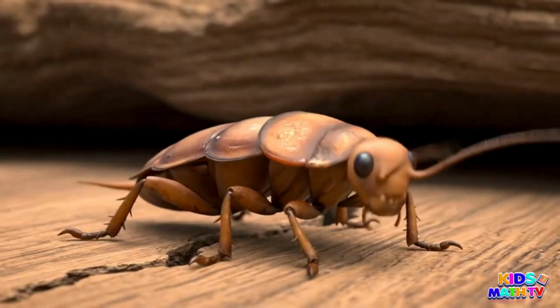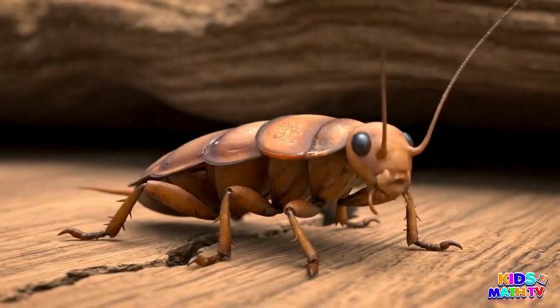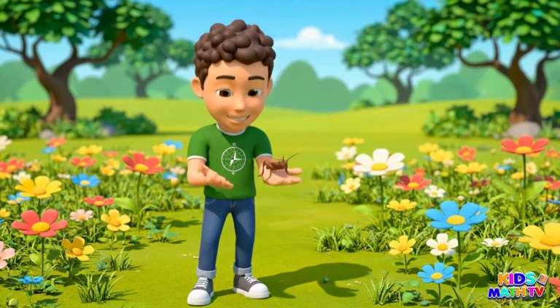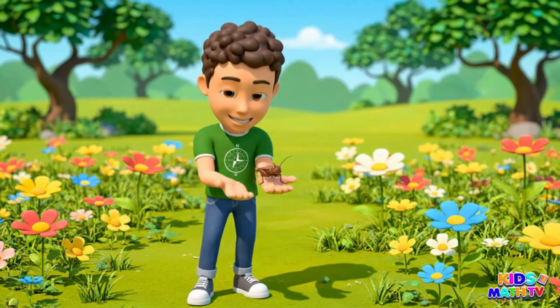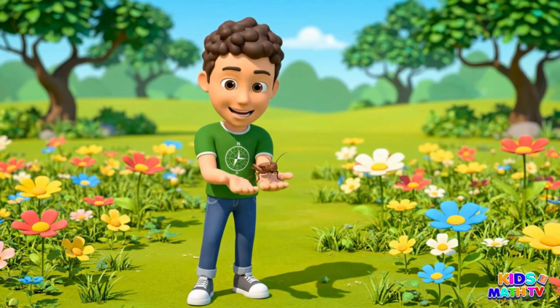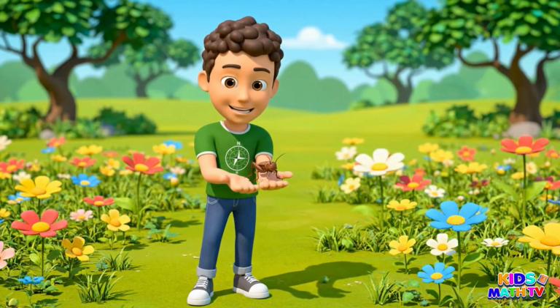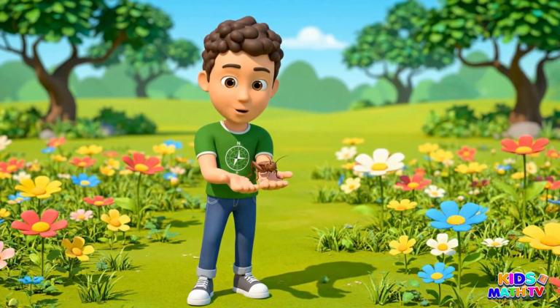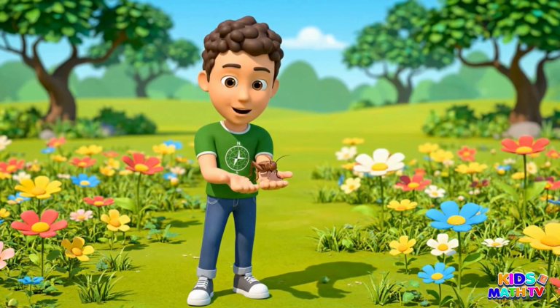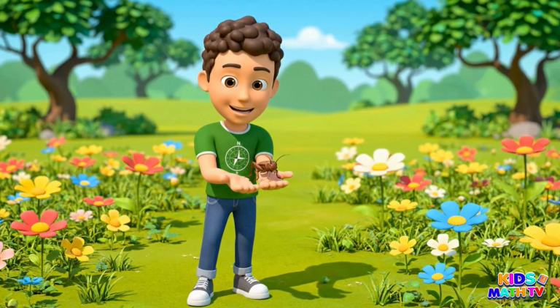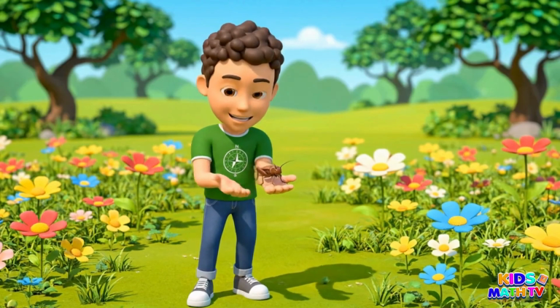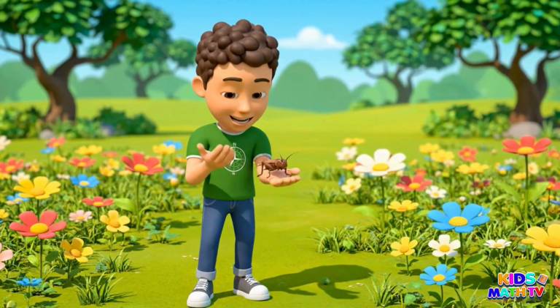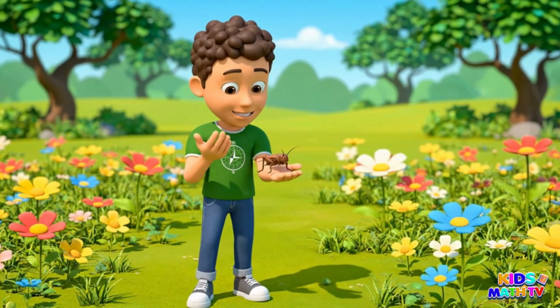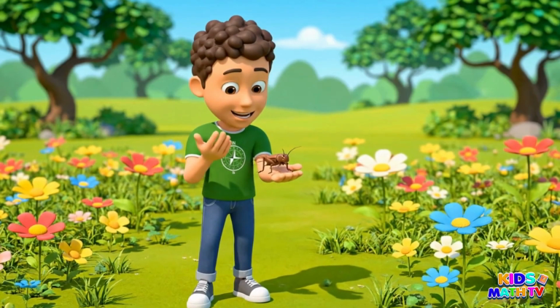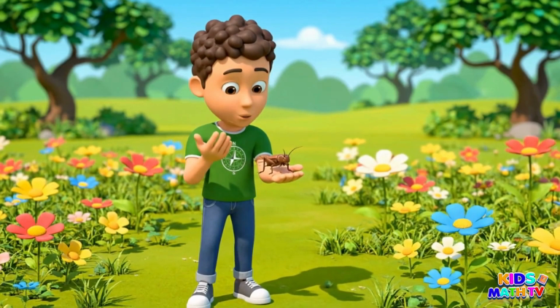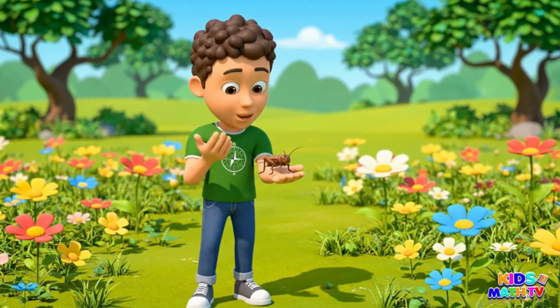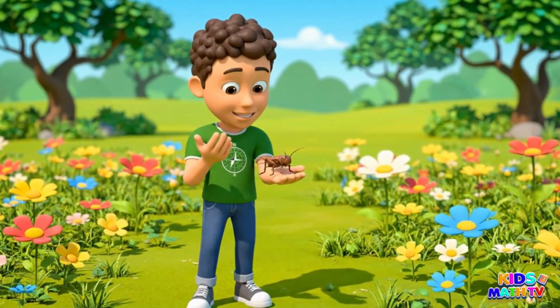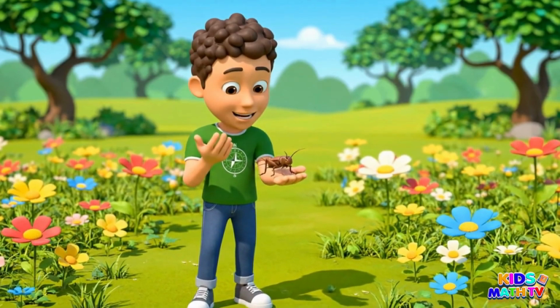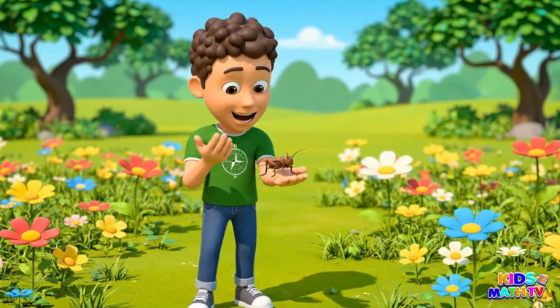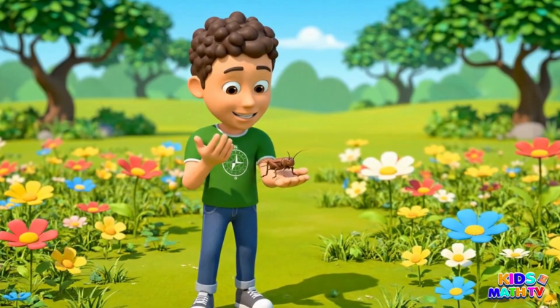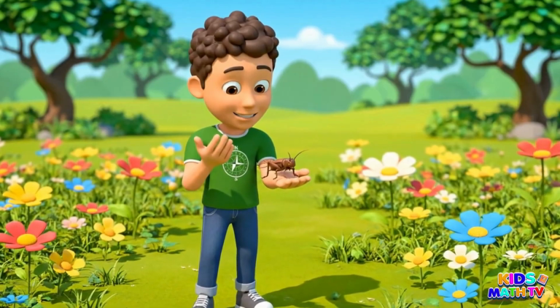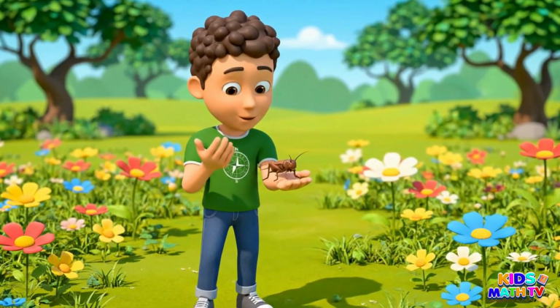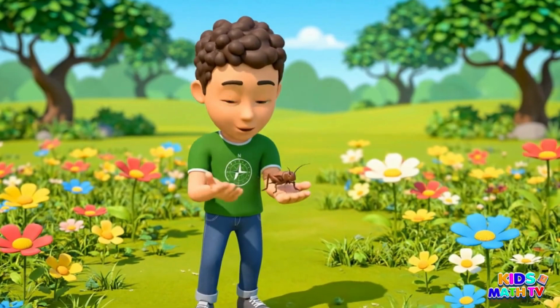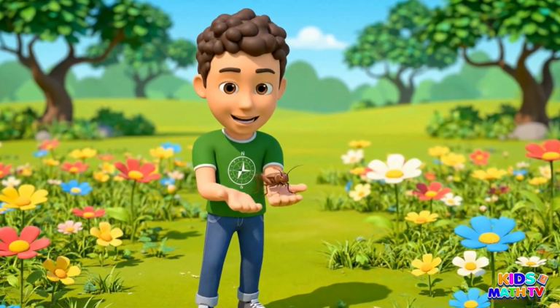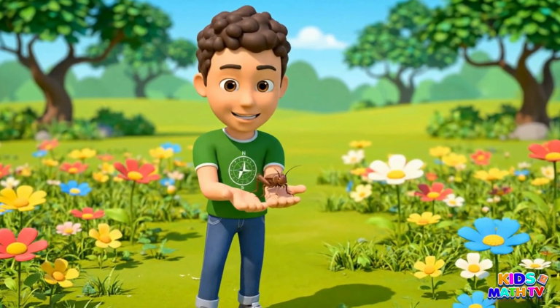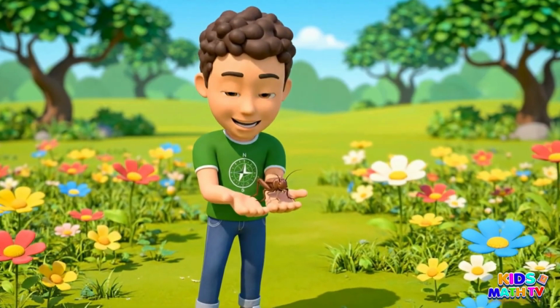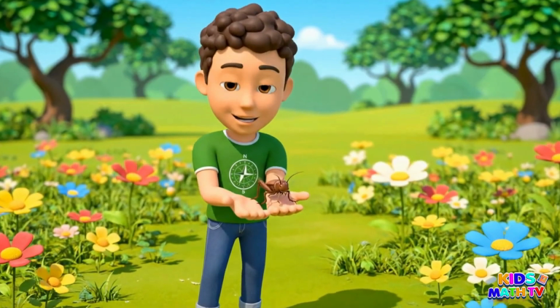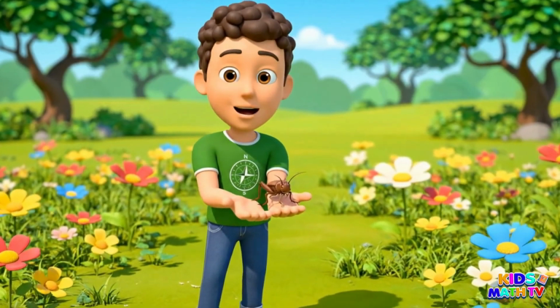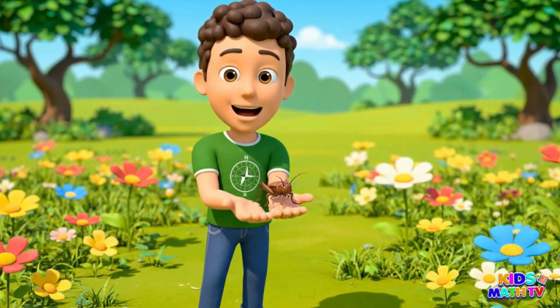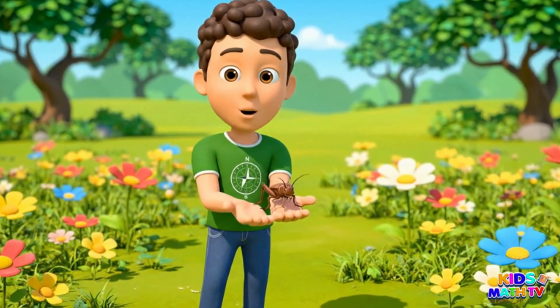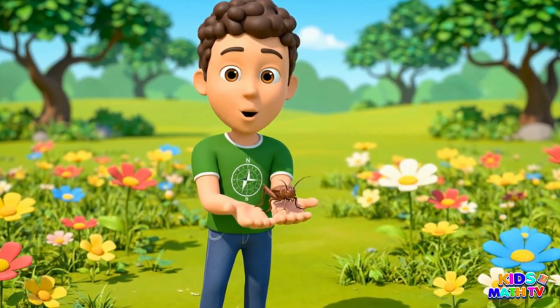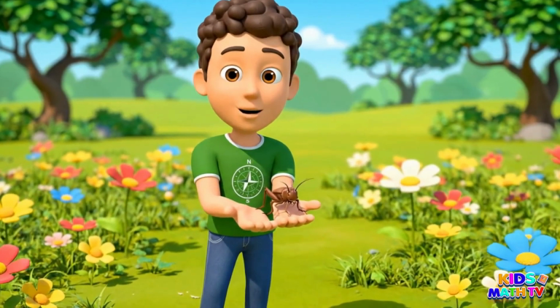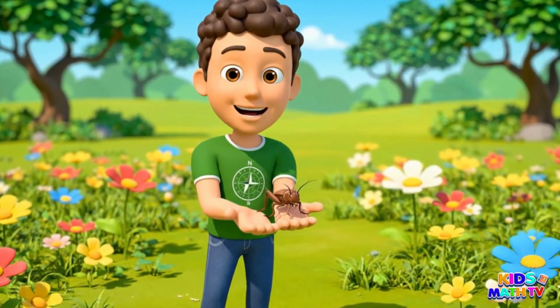This is a cricket. It sings with its legs. Crickets eat grass all day.